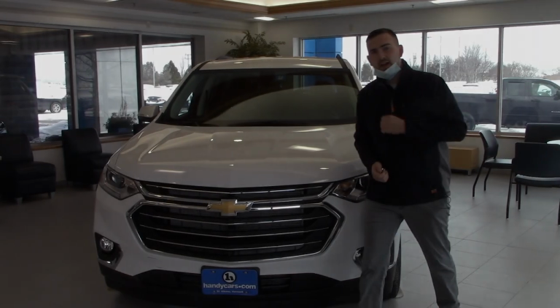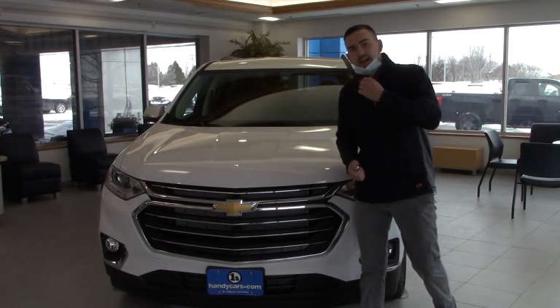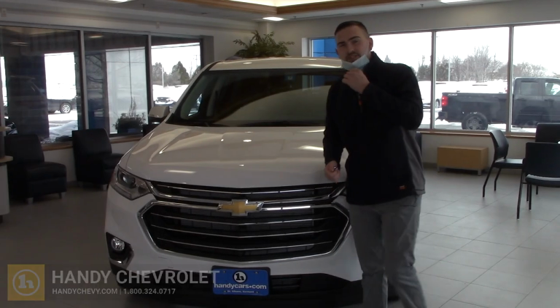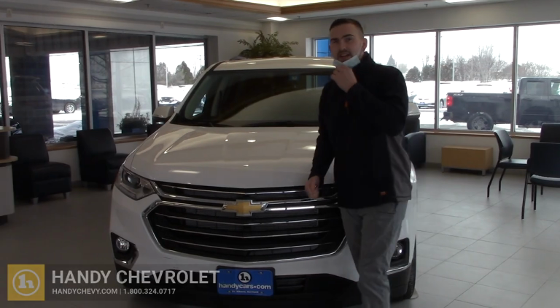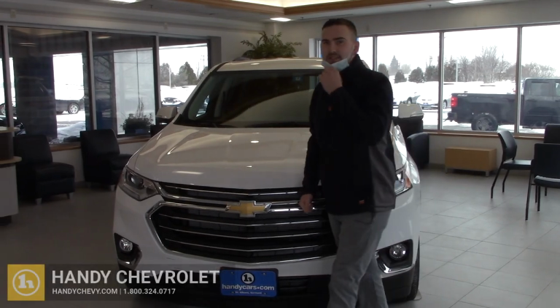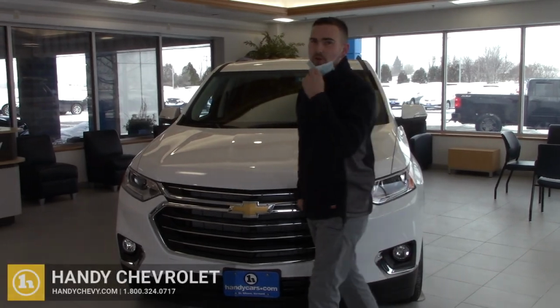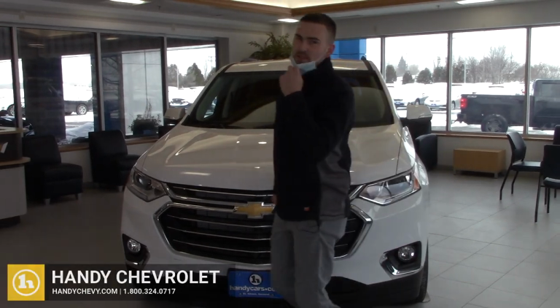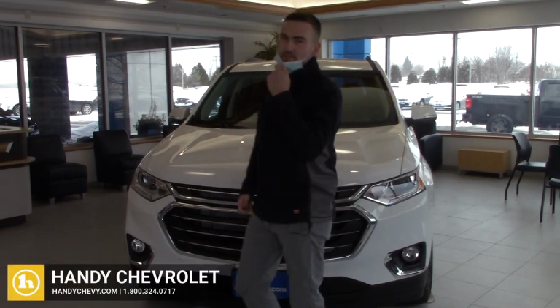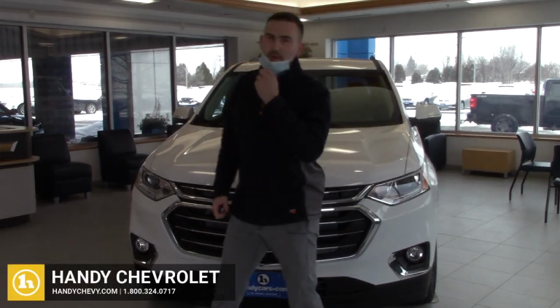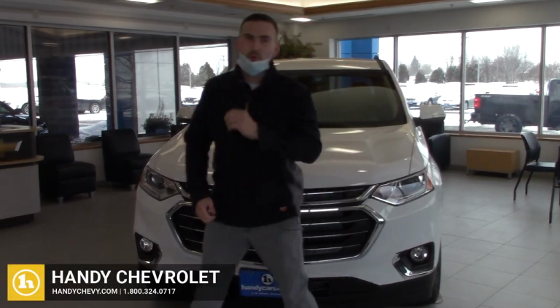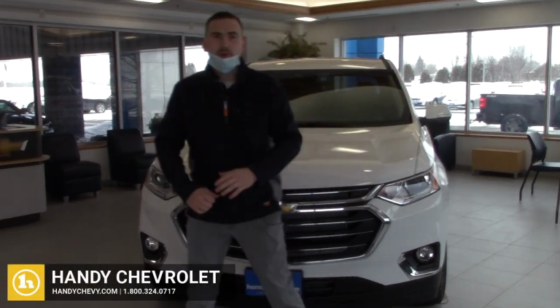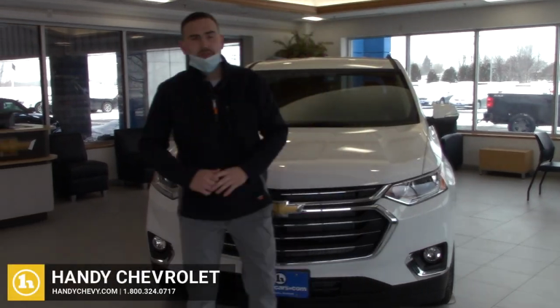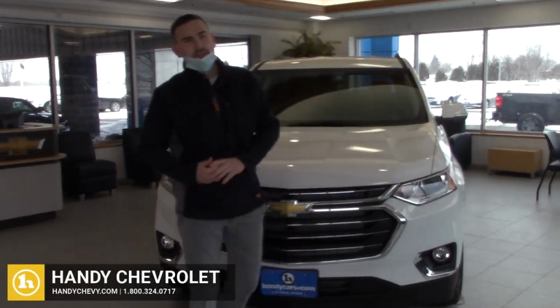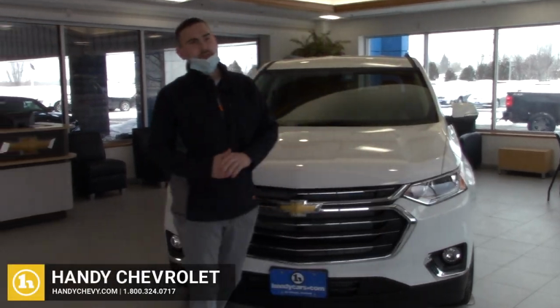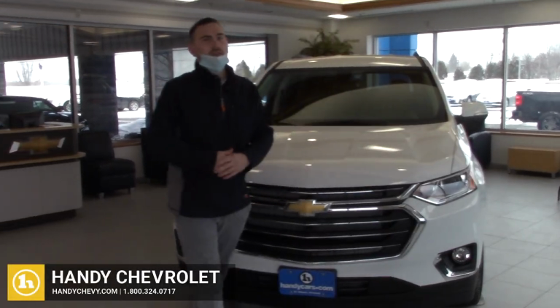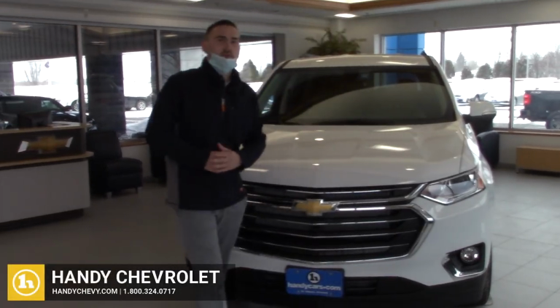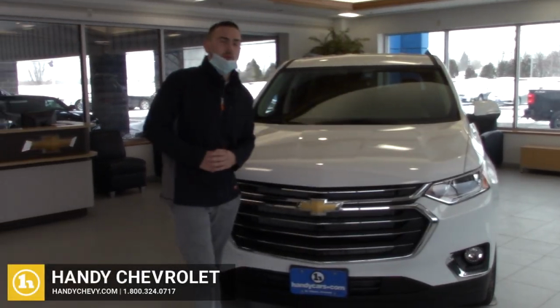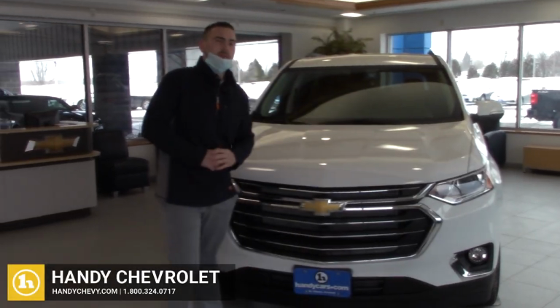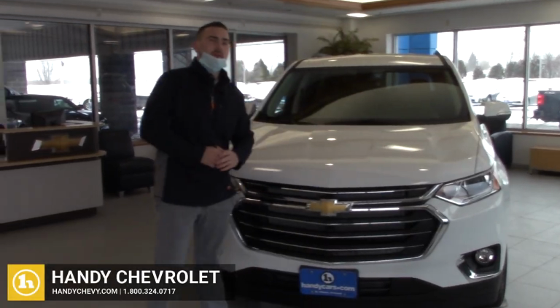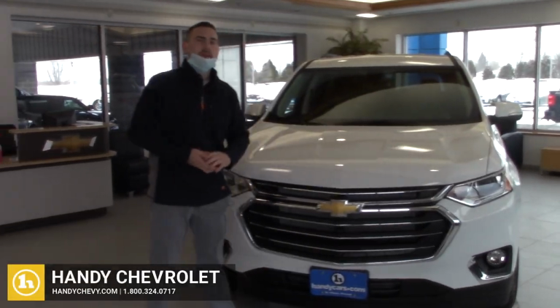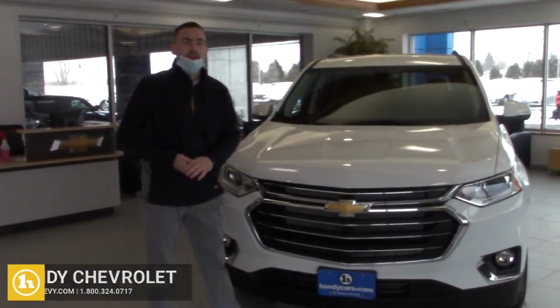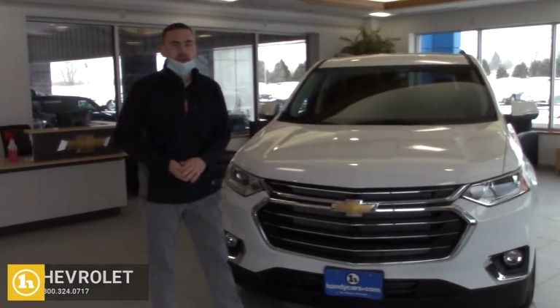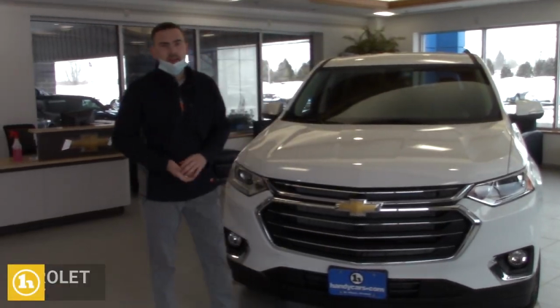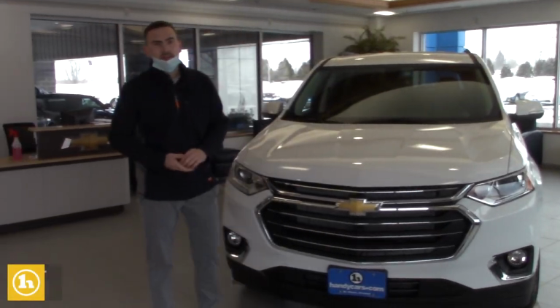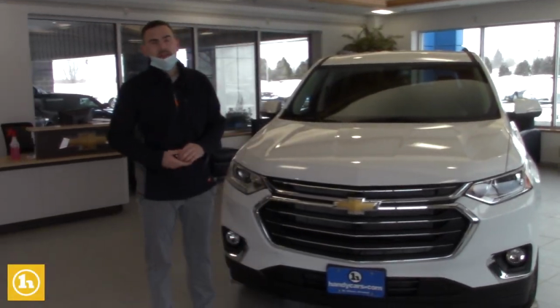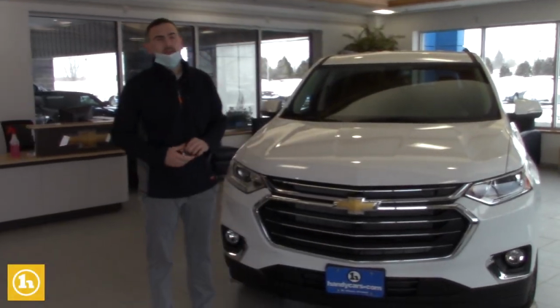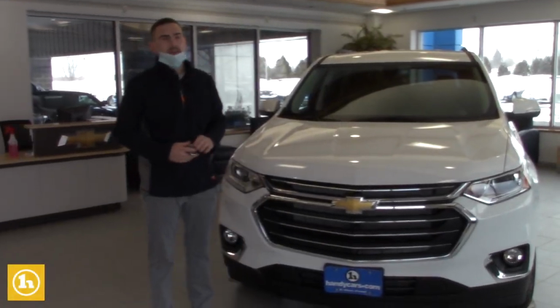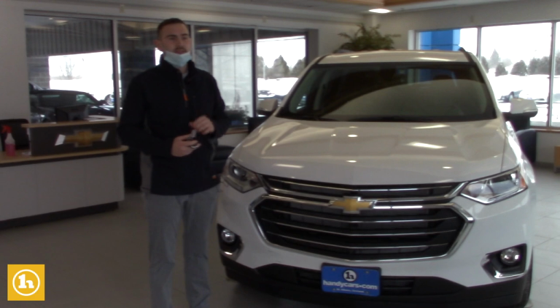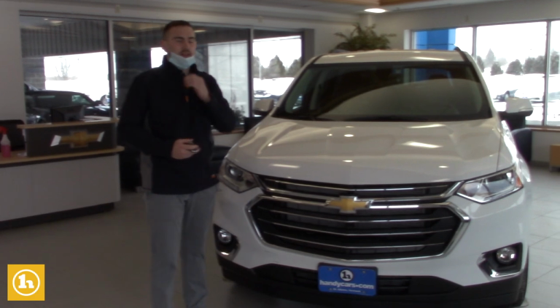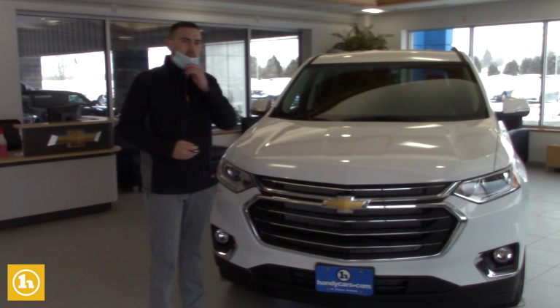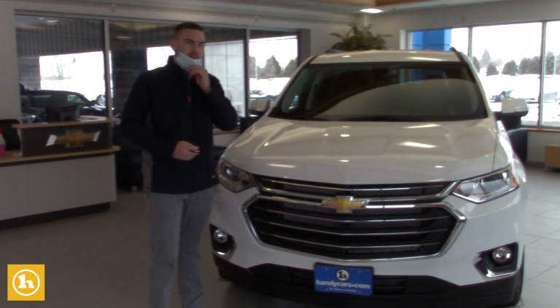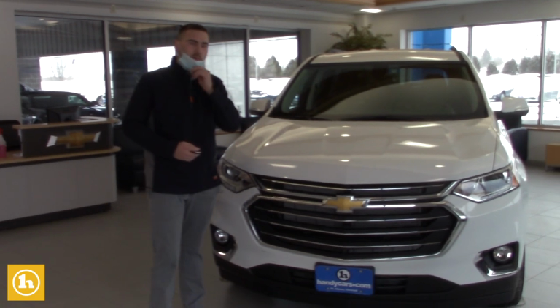Hey Jay, how's it going? It's Matt Porter, your sales consultant and point of contact here at Handy Chevrolet in St. Albans, Vermont.